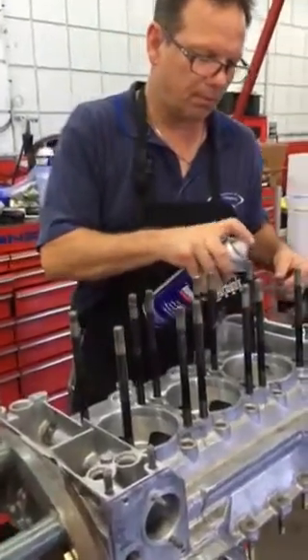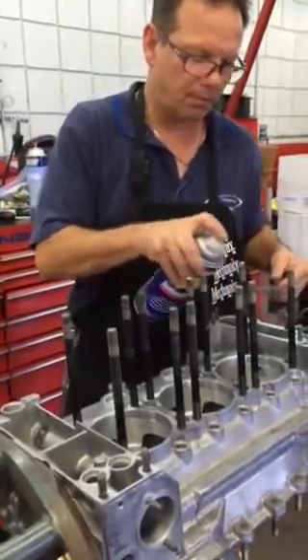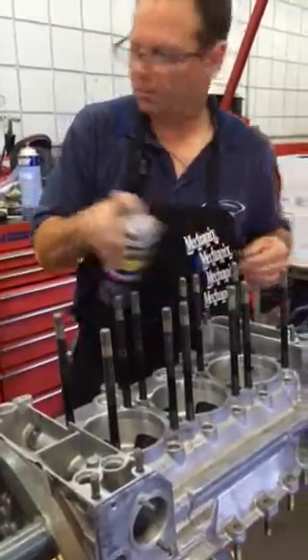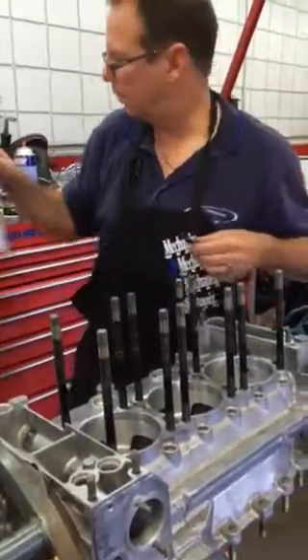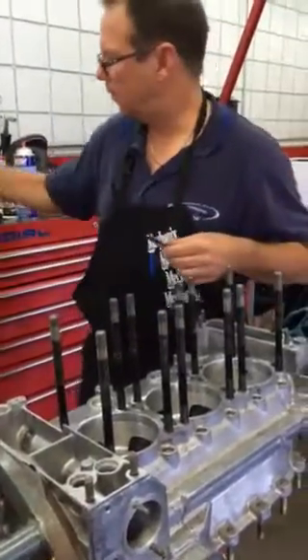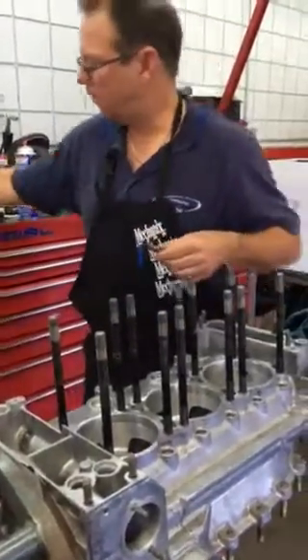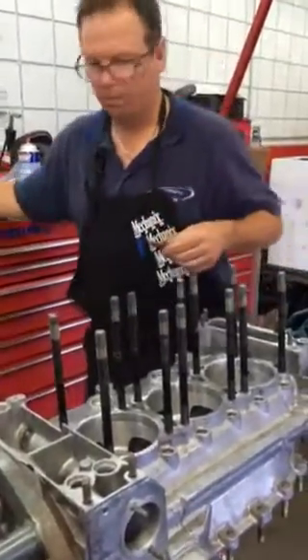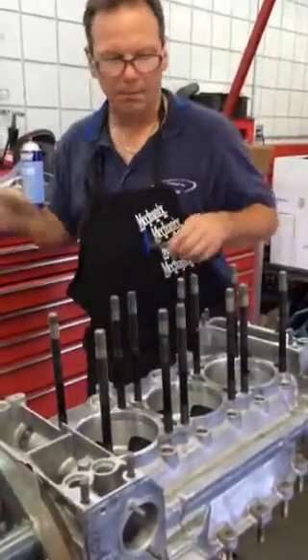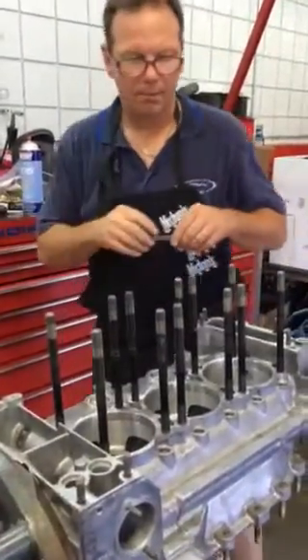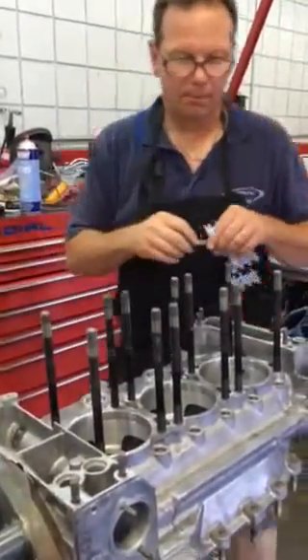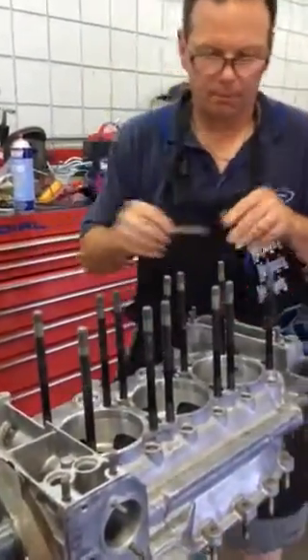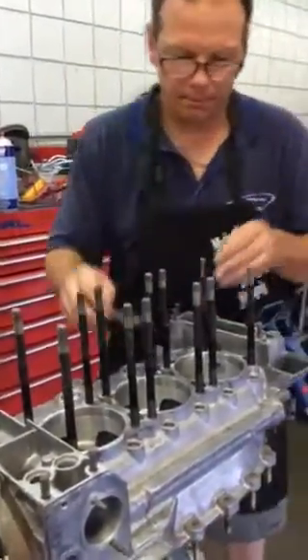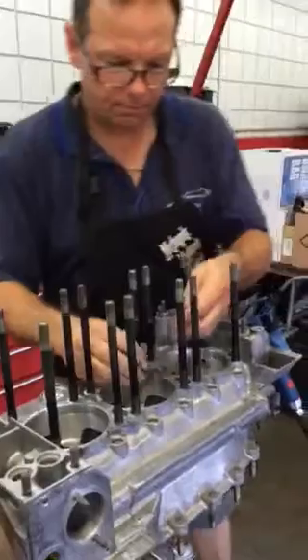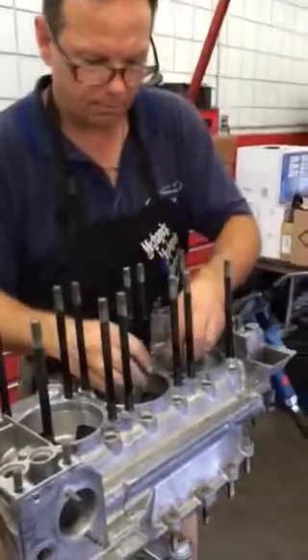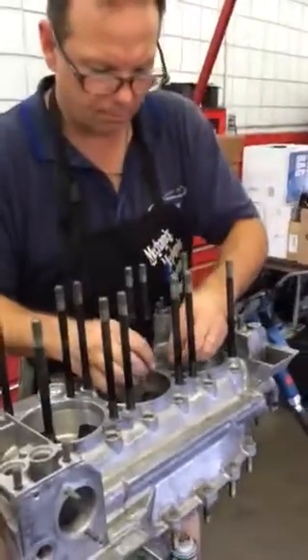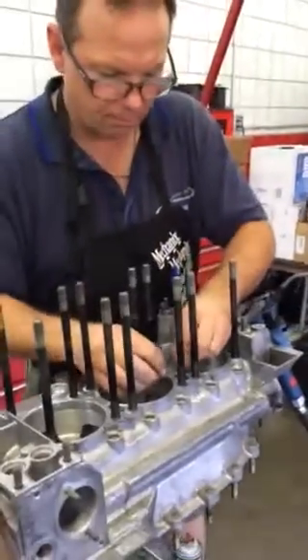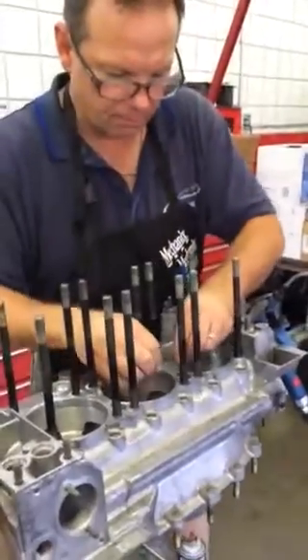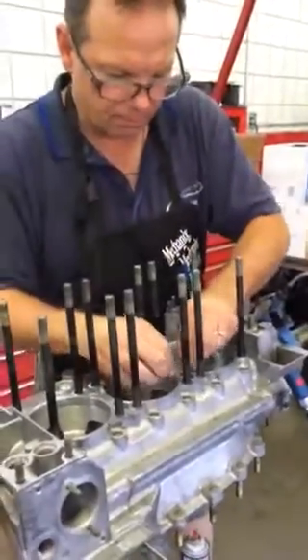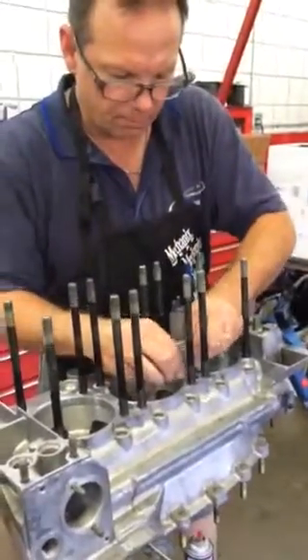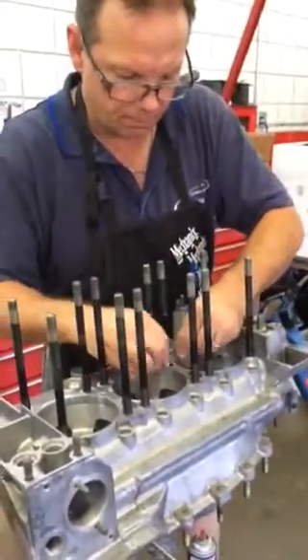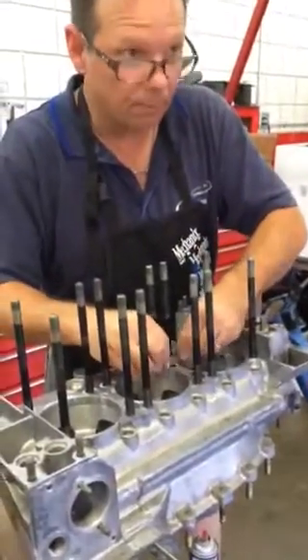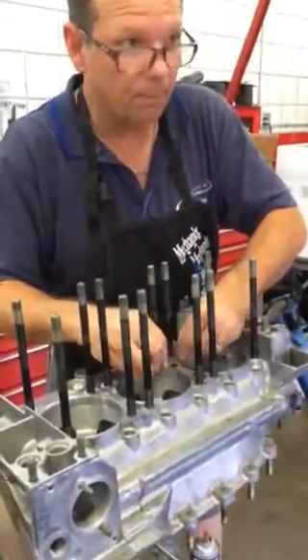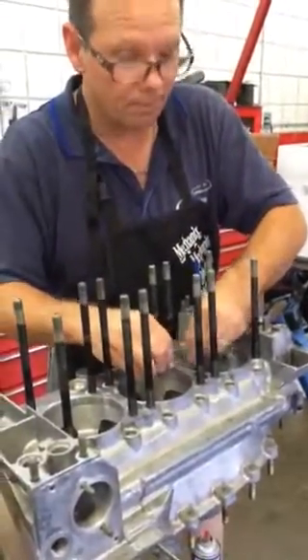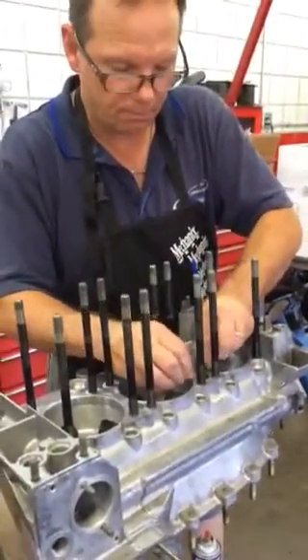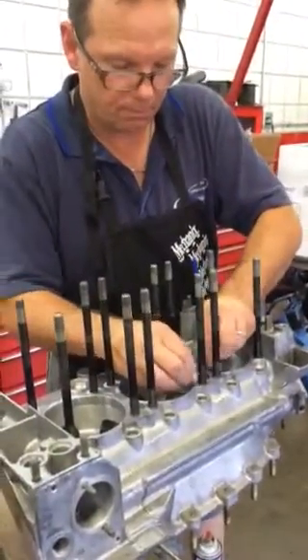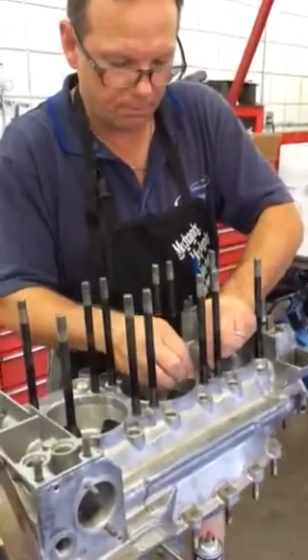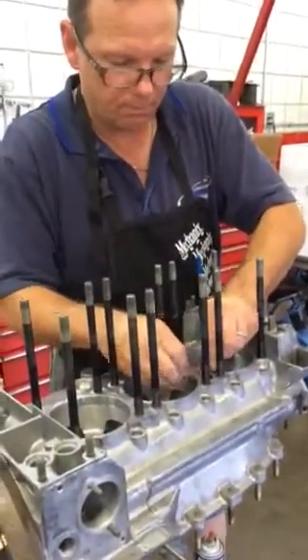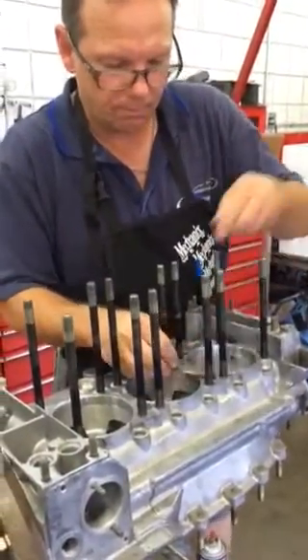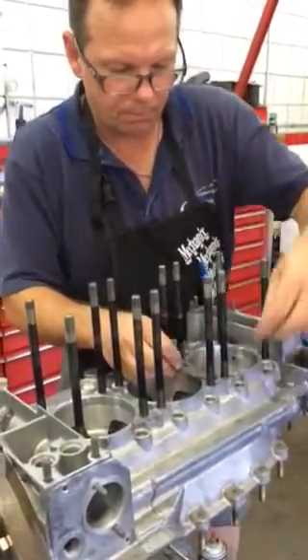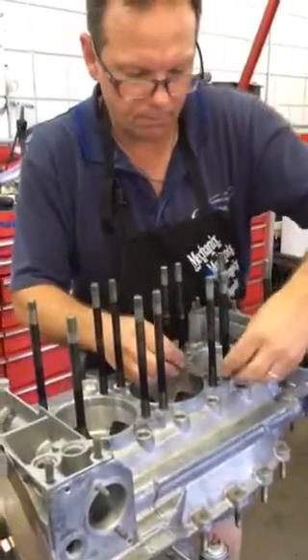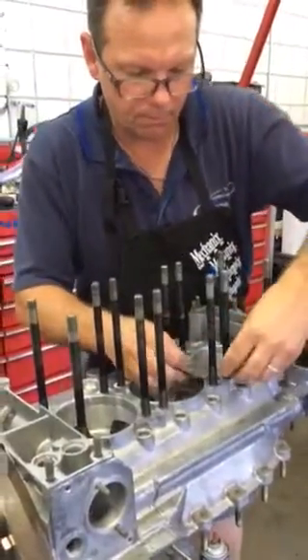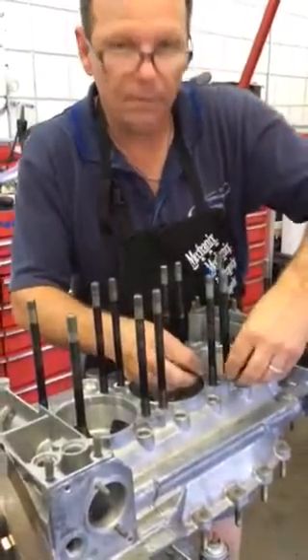I'm with Tony Kallis at Kallis Rentsport. We're doing an engine rebuild on an 87959. Take us through the process, Tony.